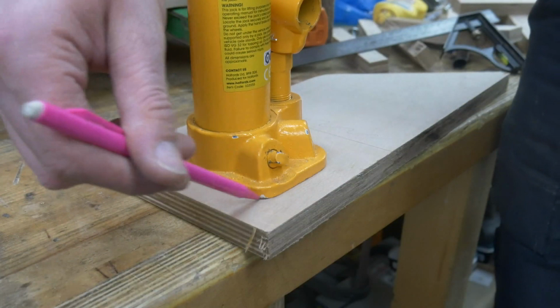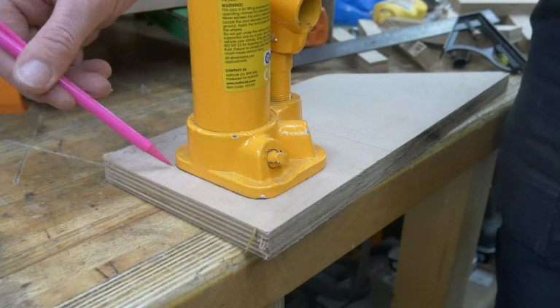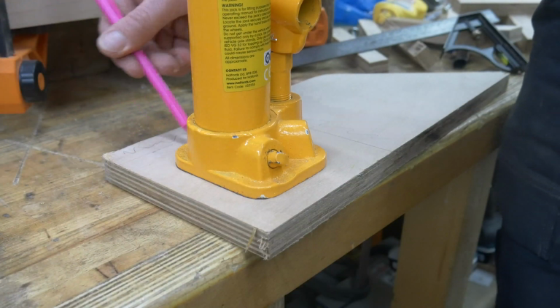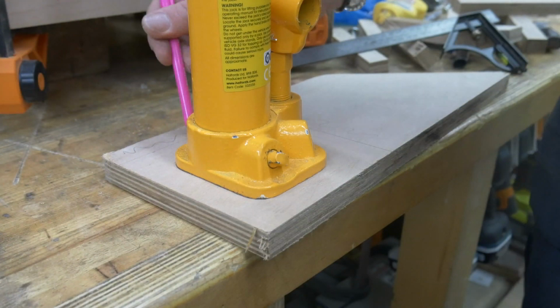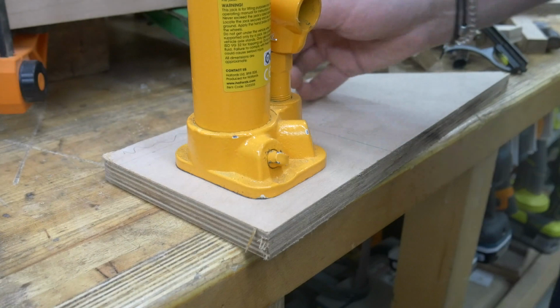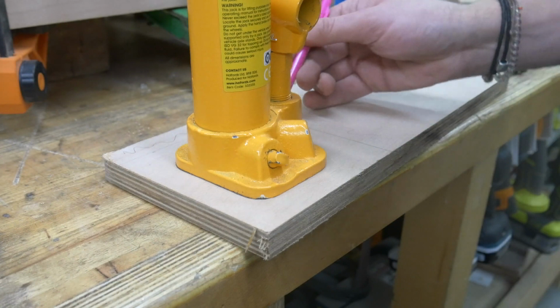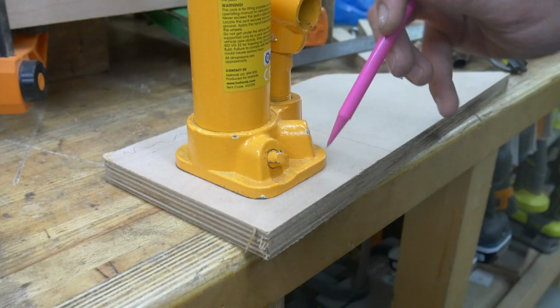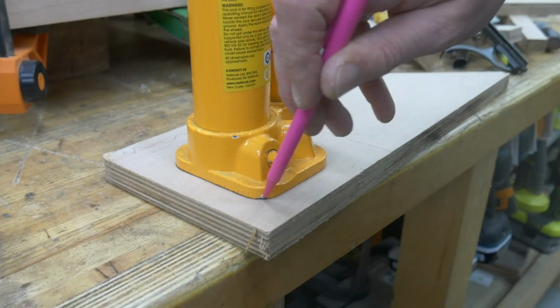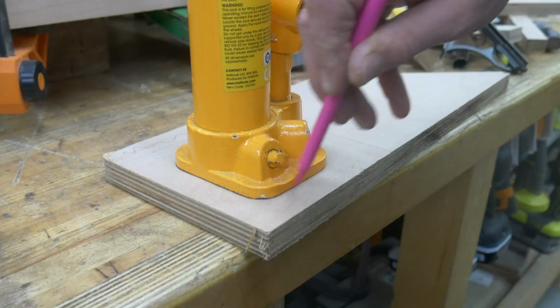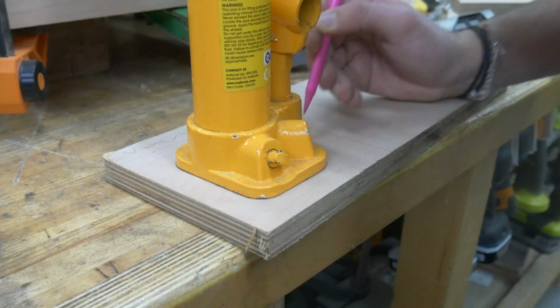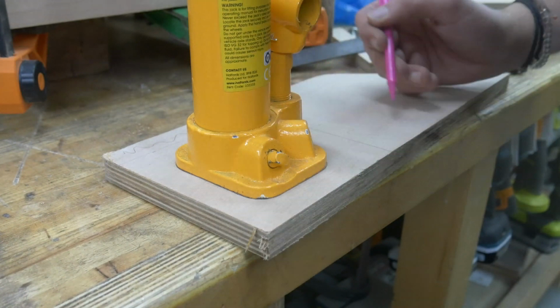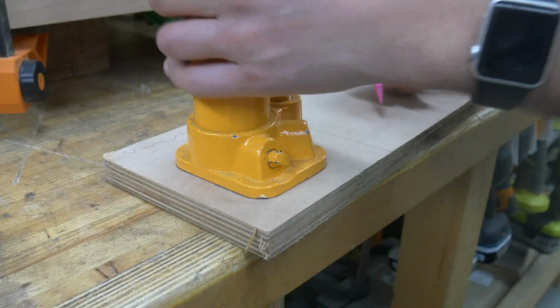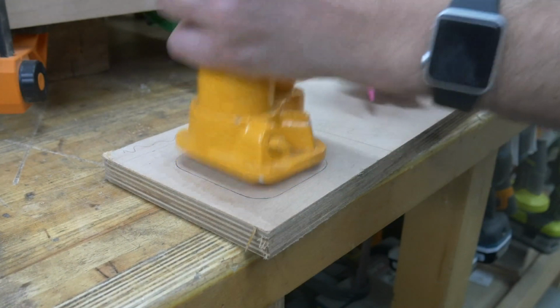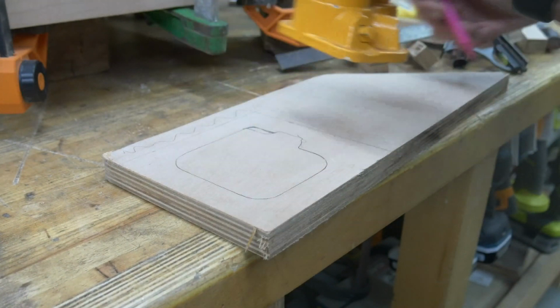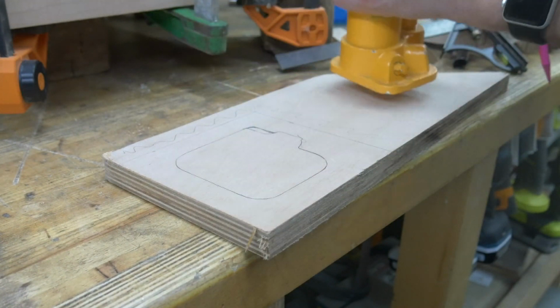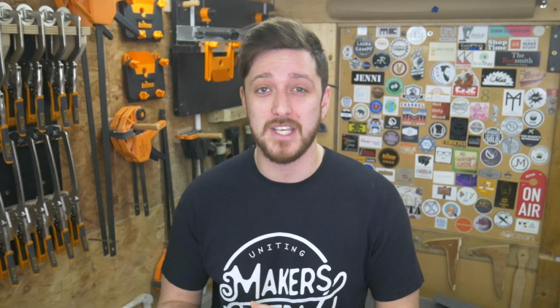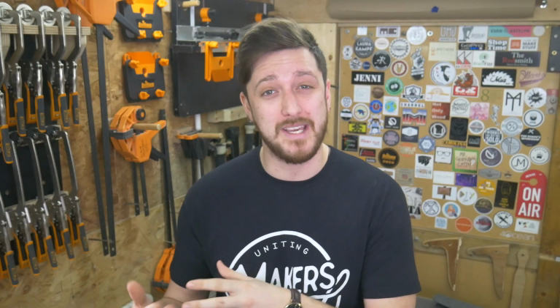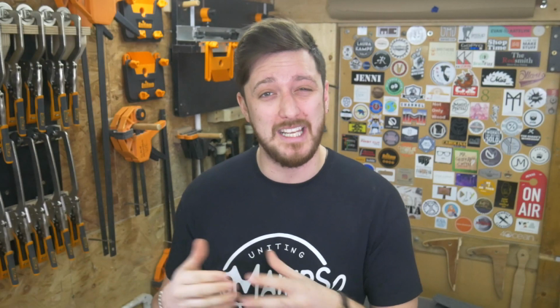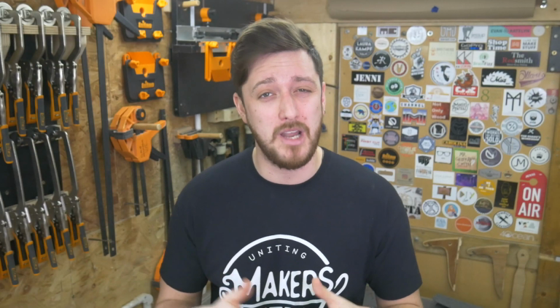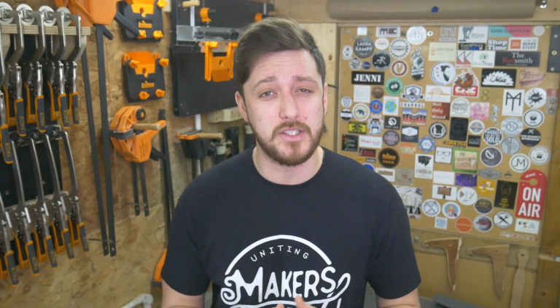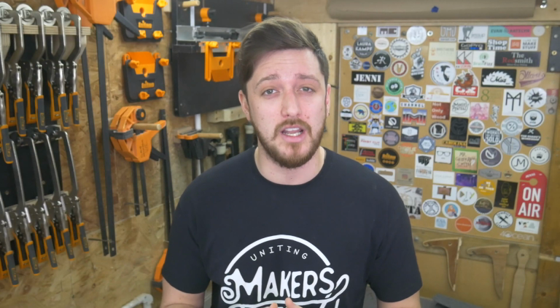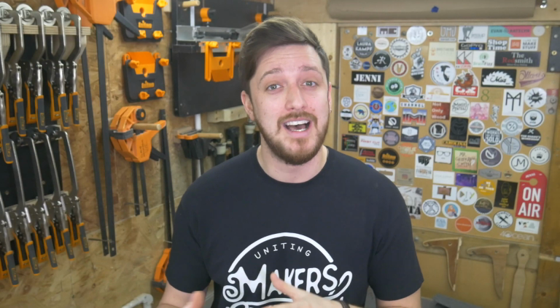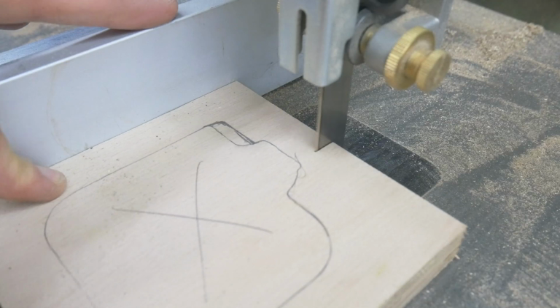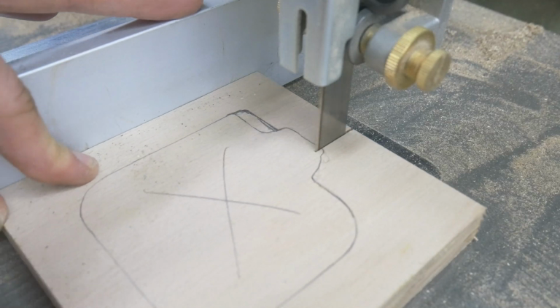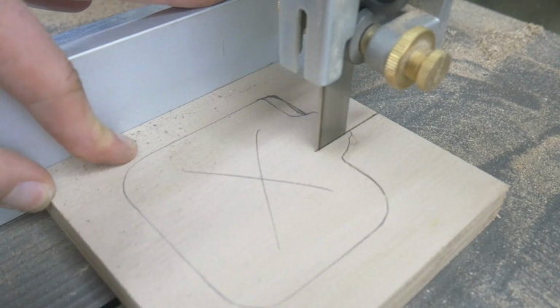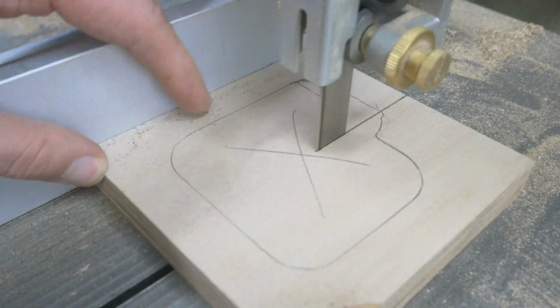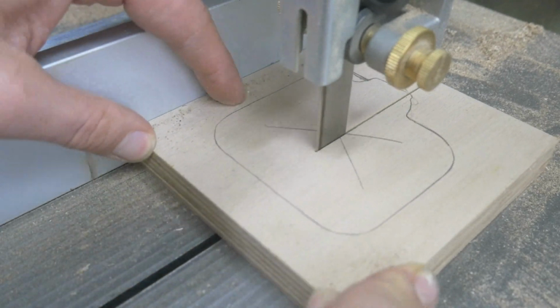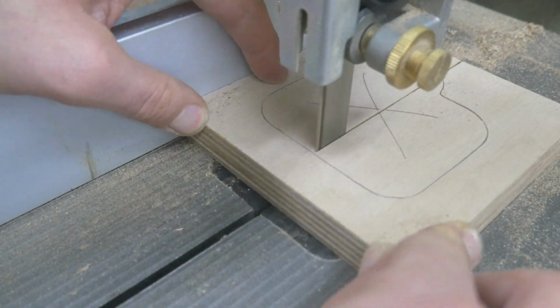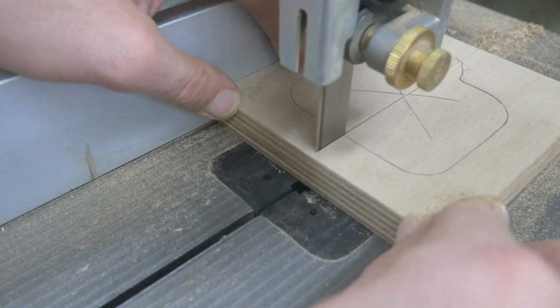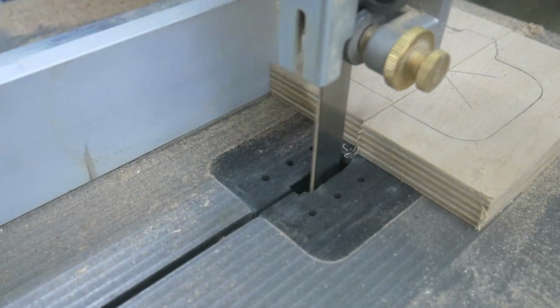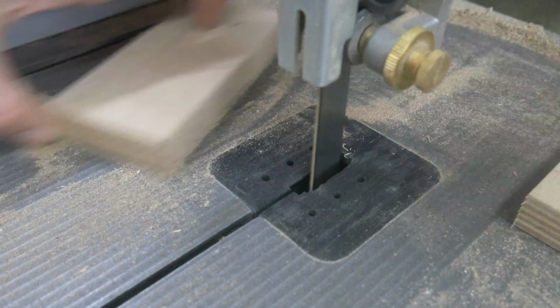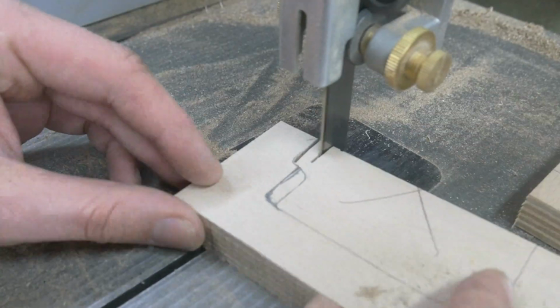So we don't want to permanently fix this bottle jack in place just in case we want to swap it out. So we're making a little plywood collar and that will just ensure that it stays centred when we're pressing.